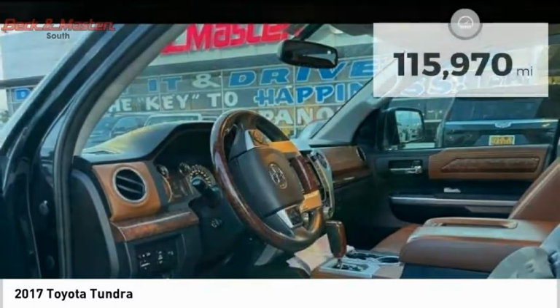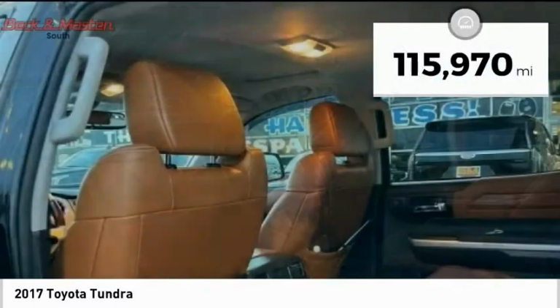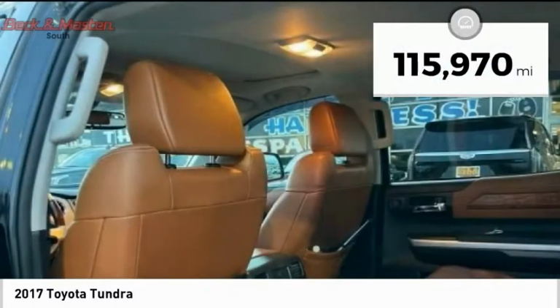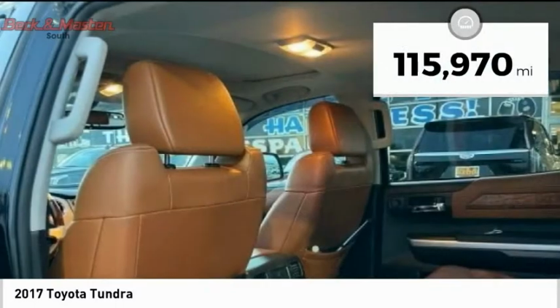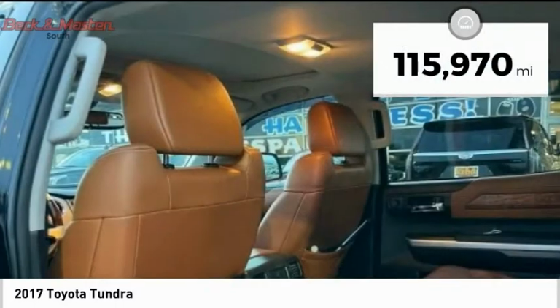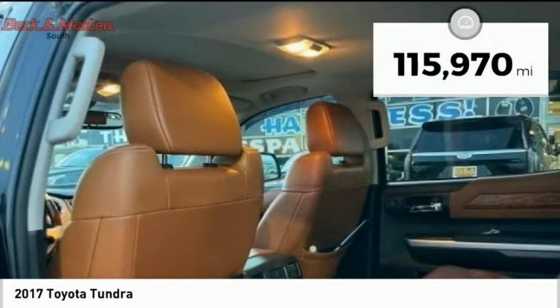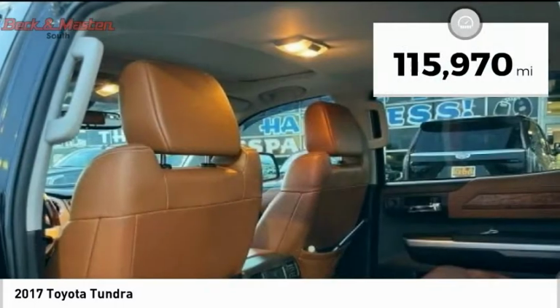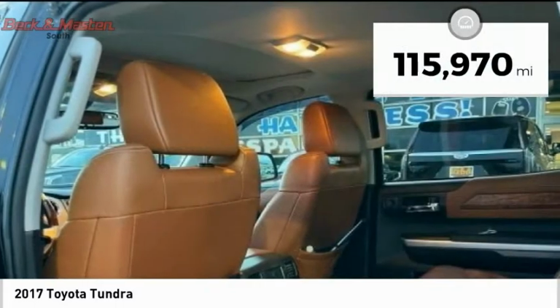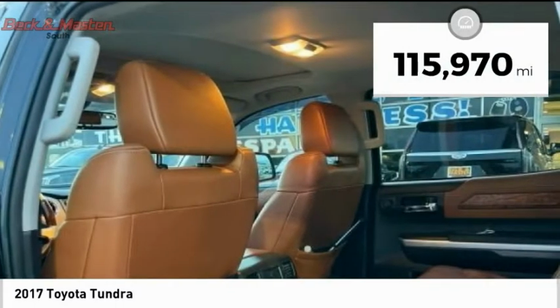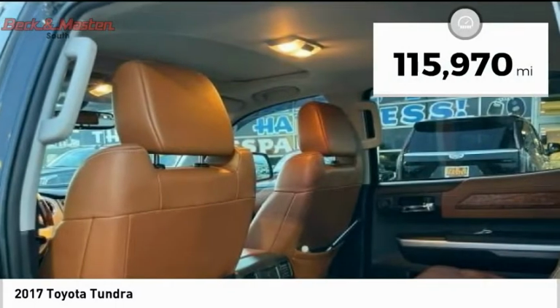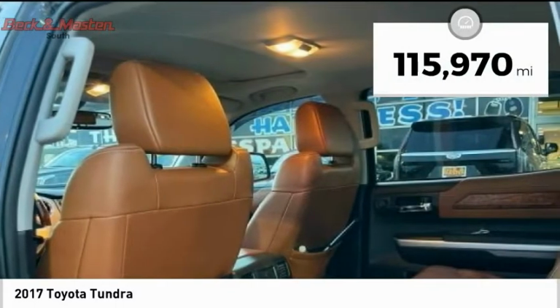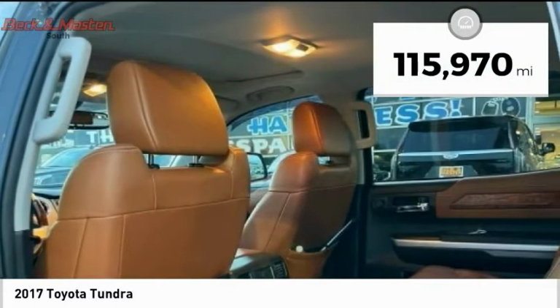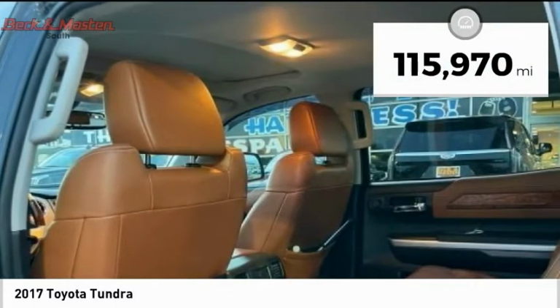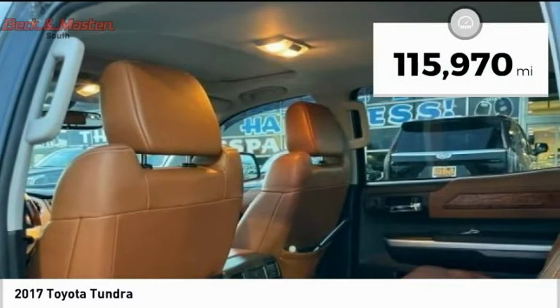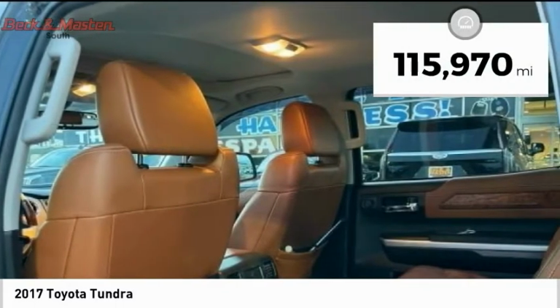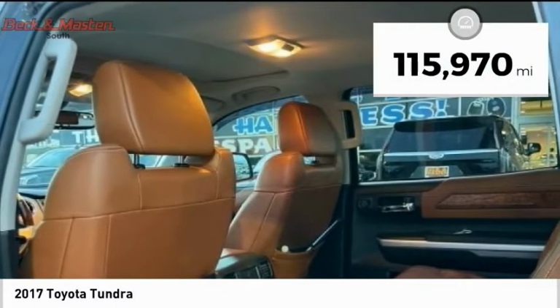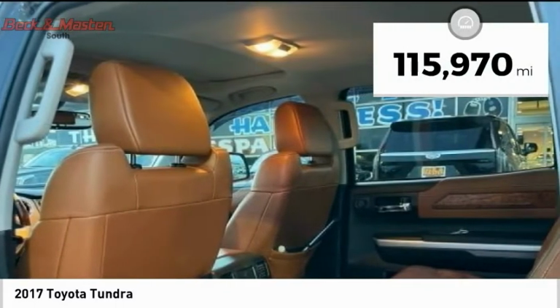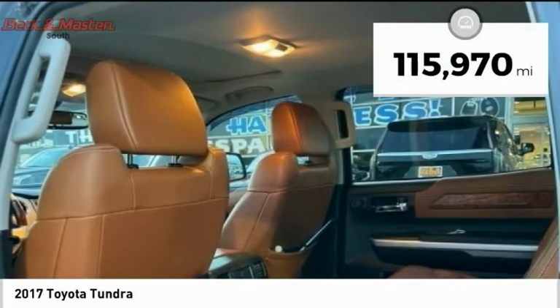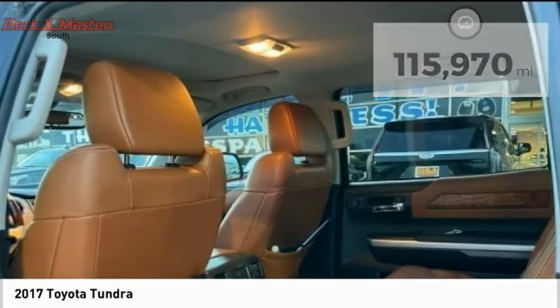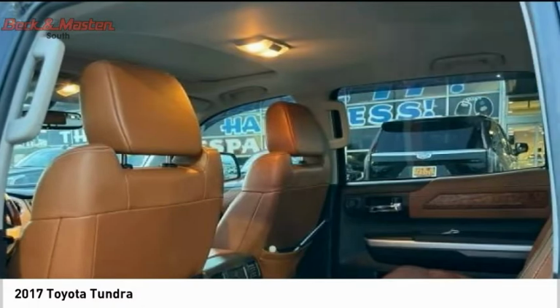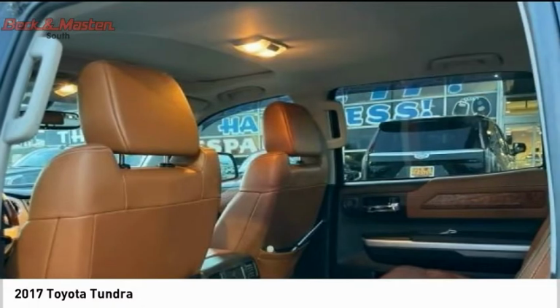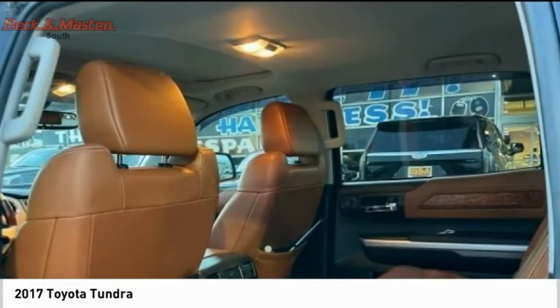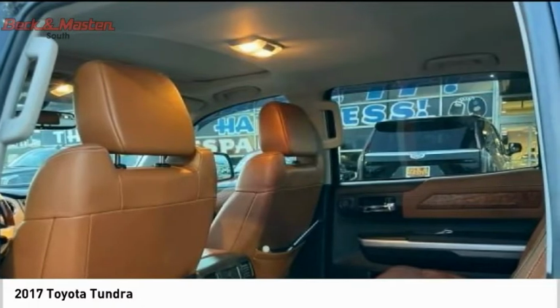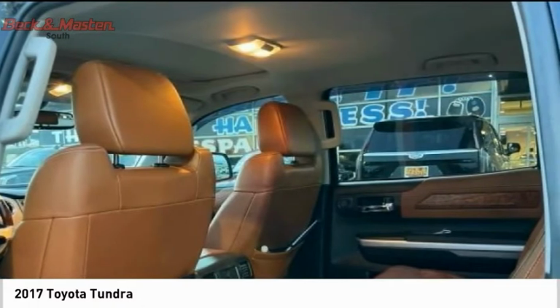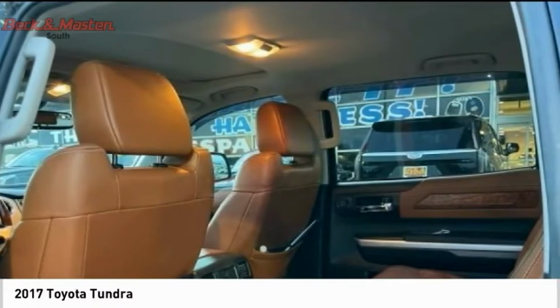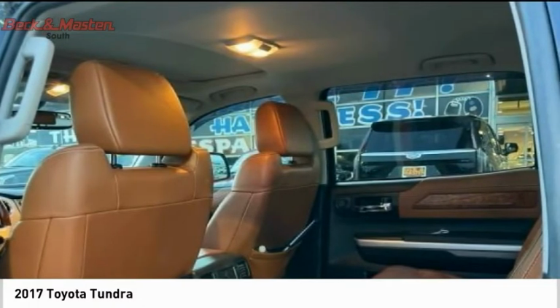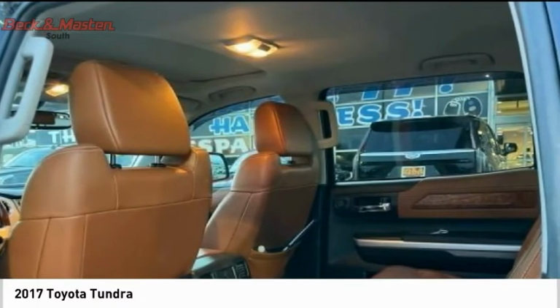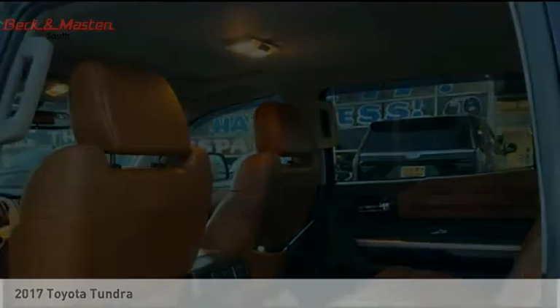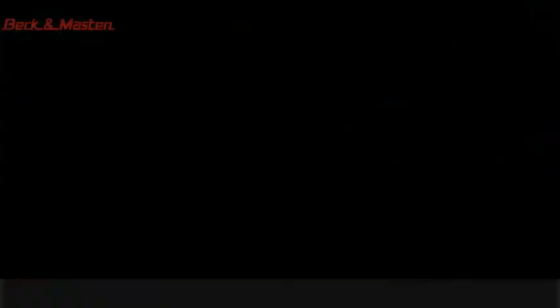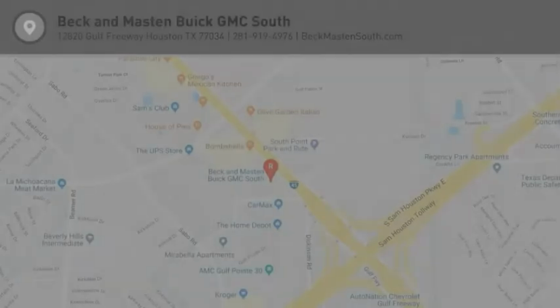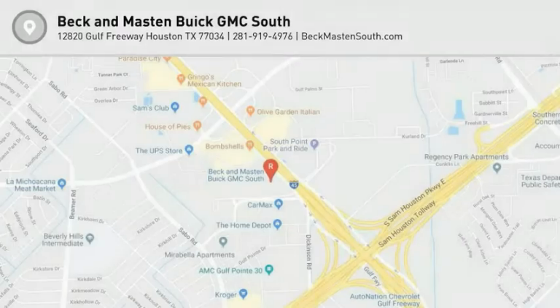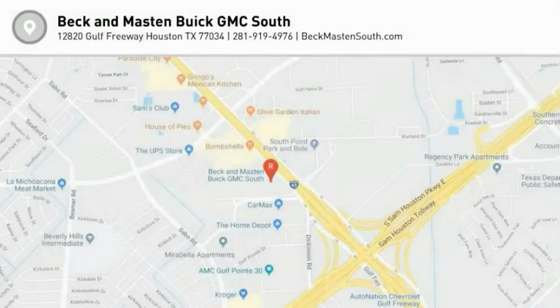This vehicle has less than 120,000 miles. Wouldn't you look great in this vehicle? Stop in today and see for yourself.